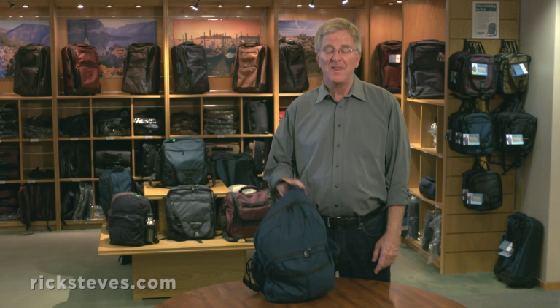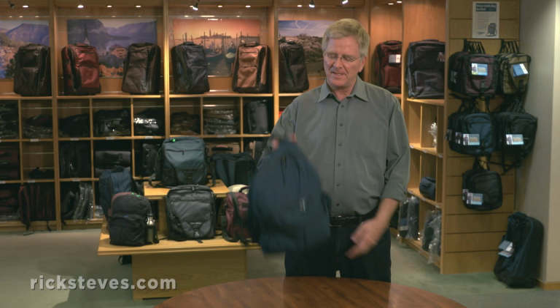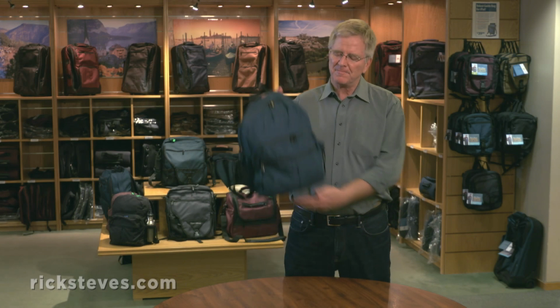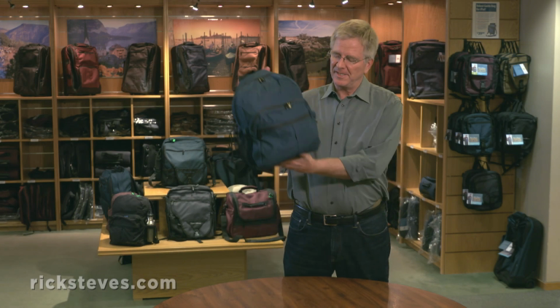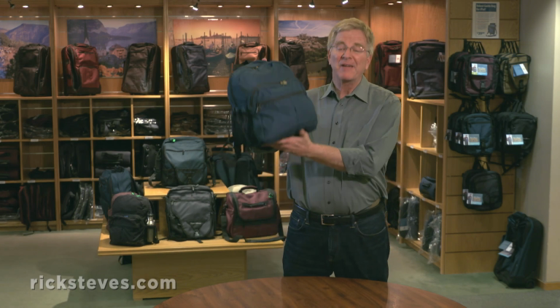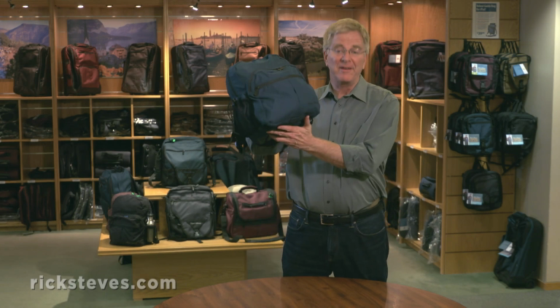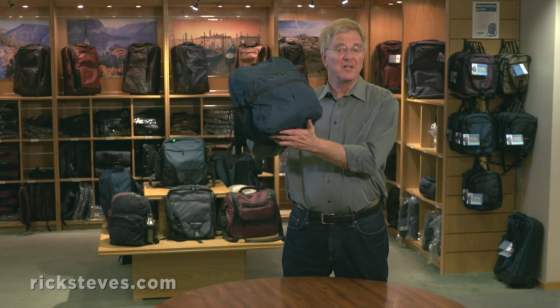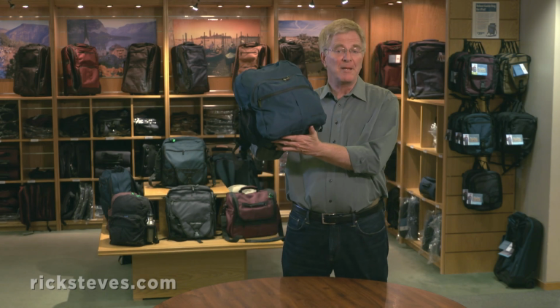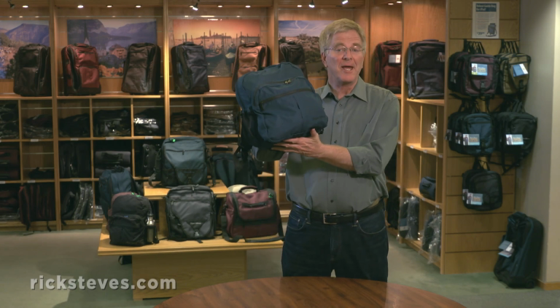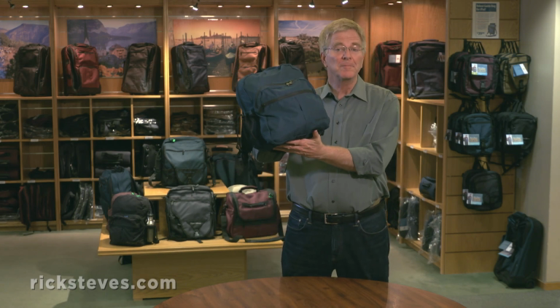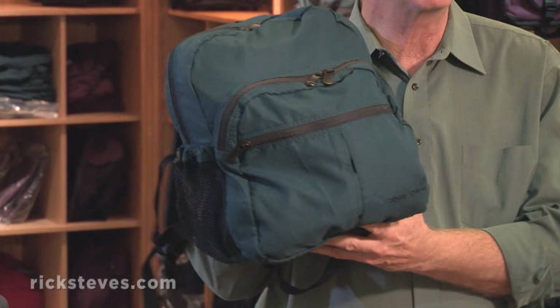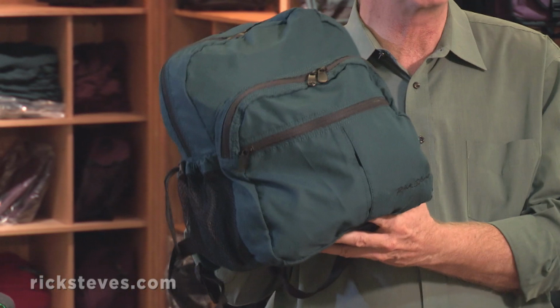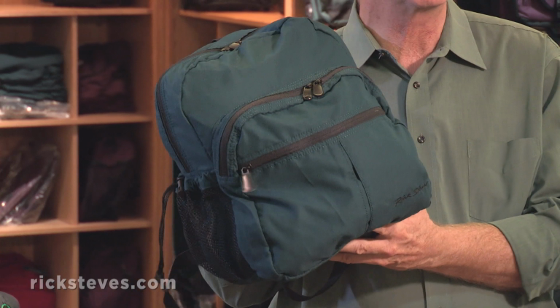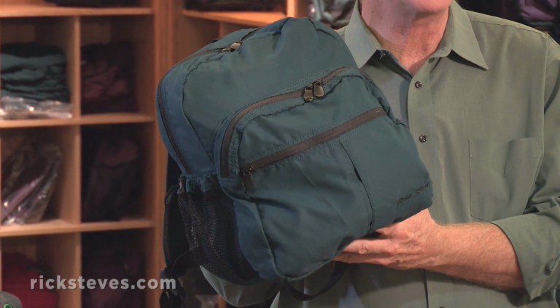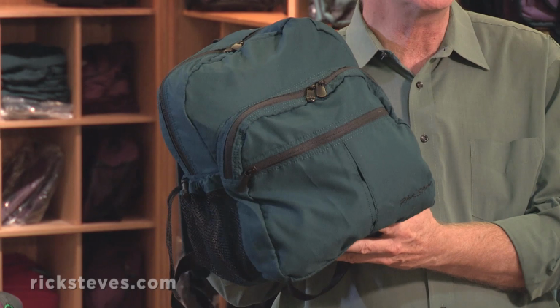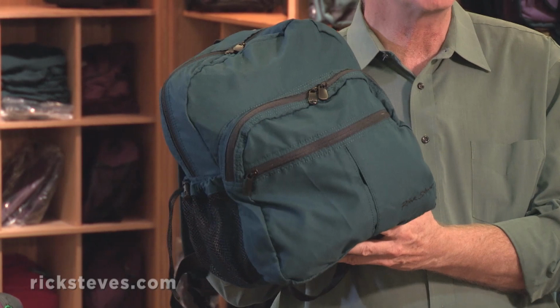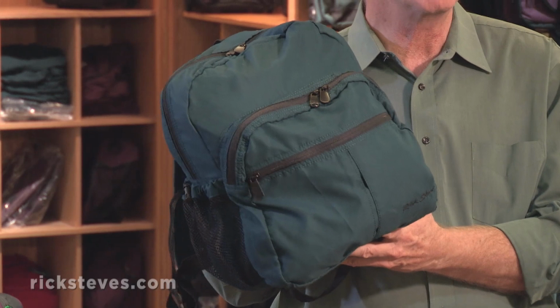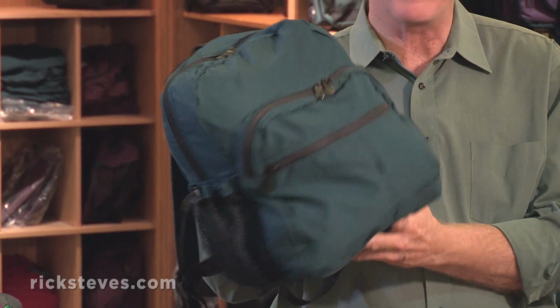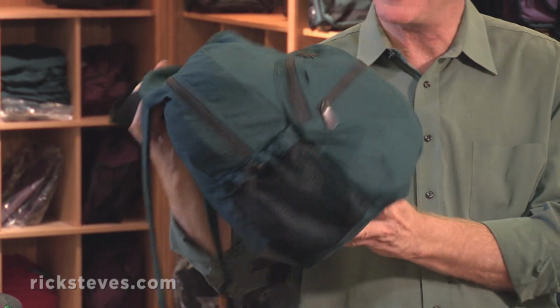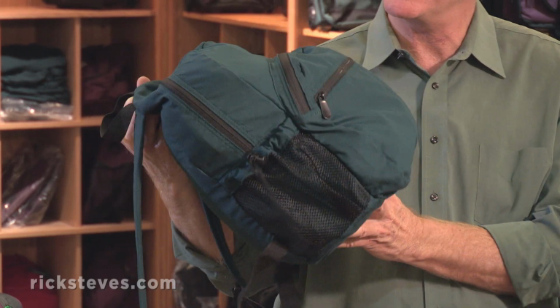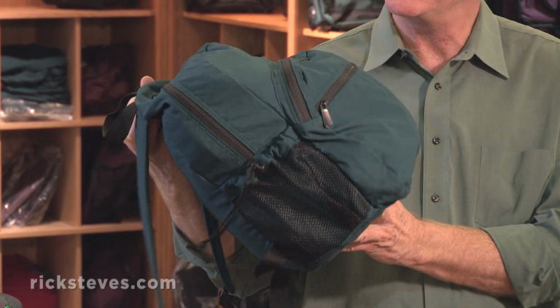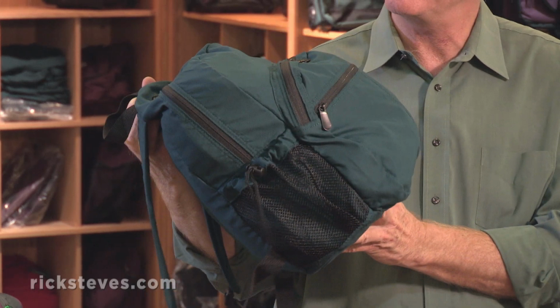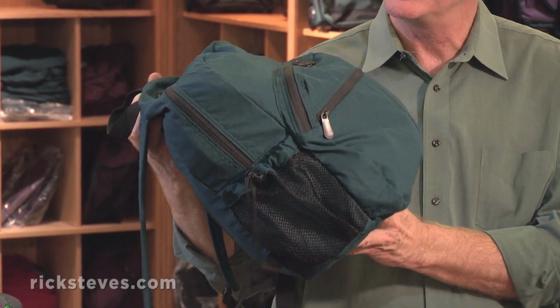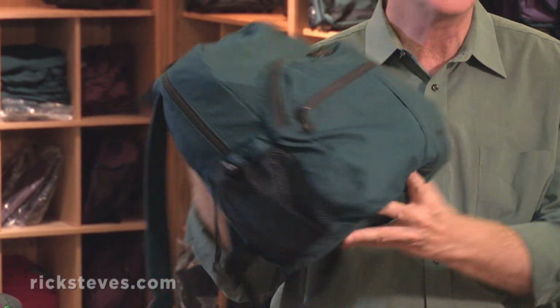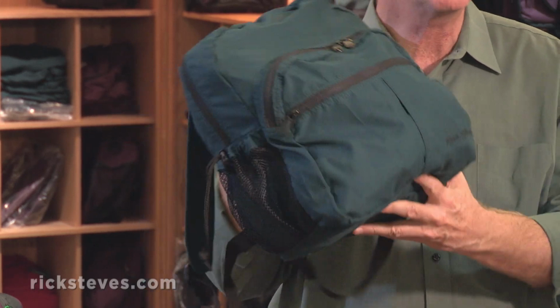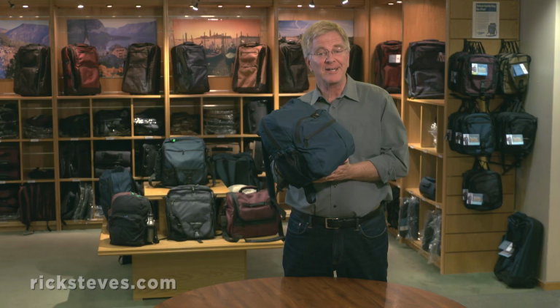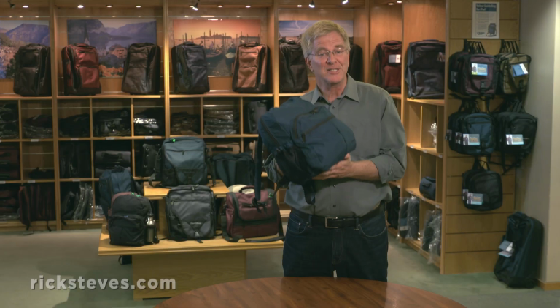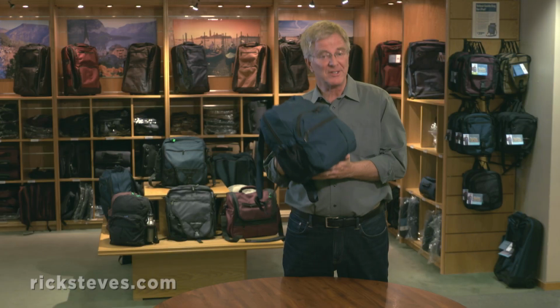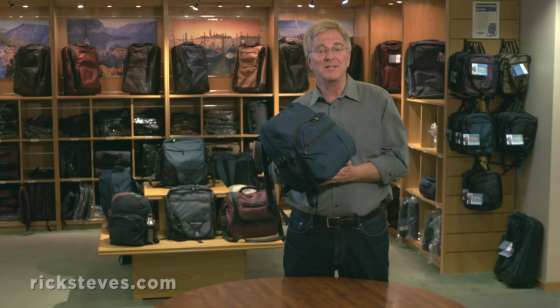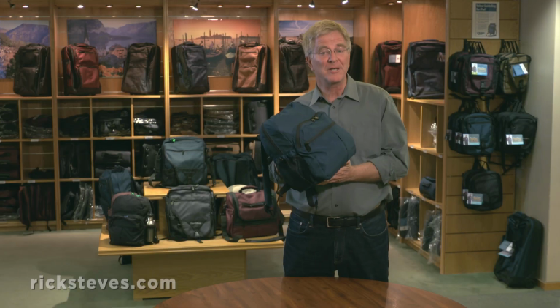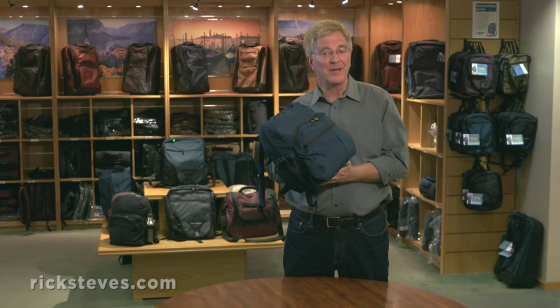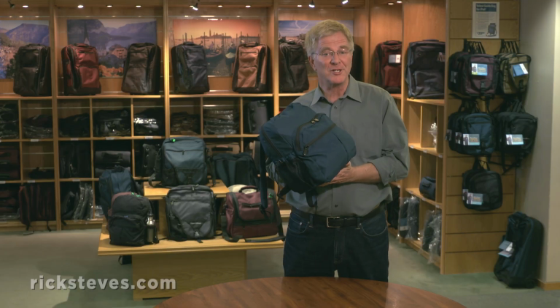This is my favorite day bag. It's called the Civita Day Bag, named after my favorite little hill town in Italy, Civita di Bagnorecchio.